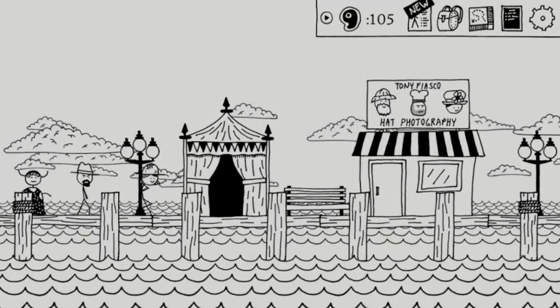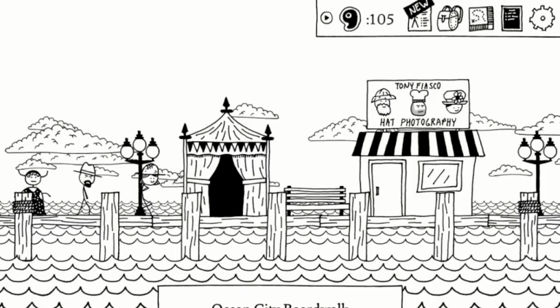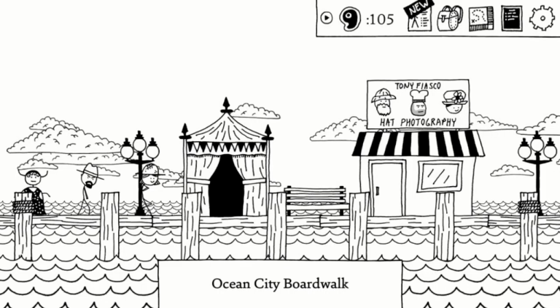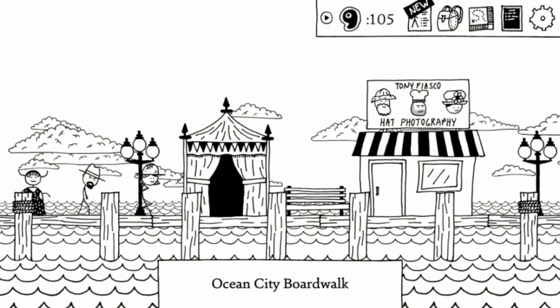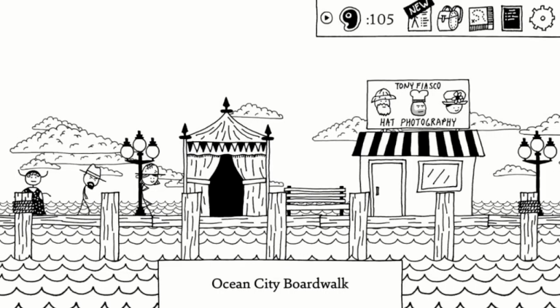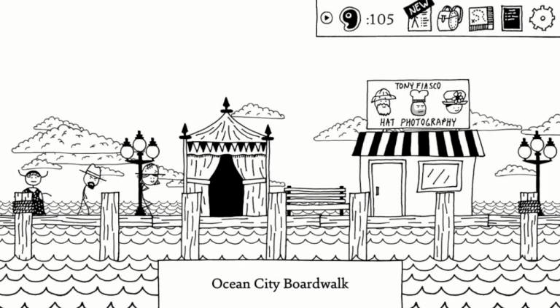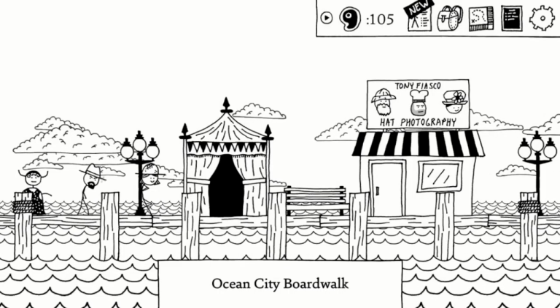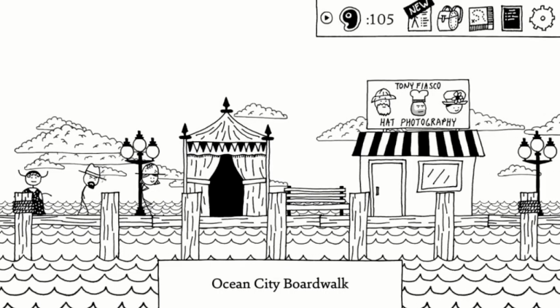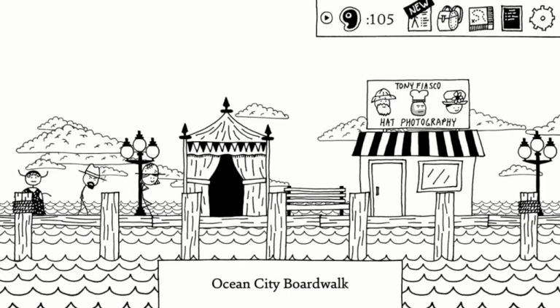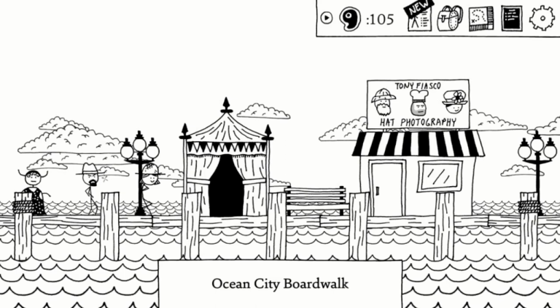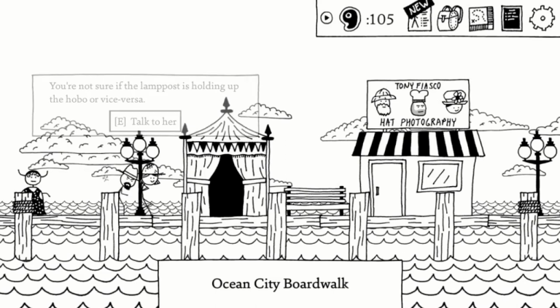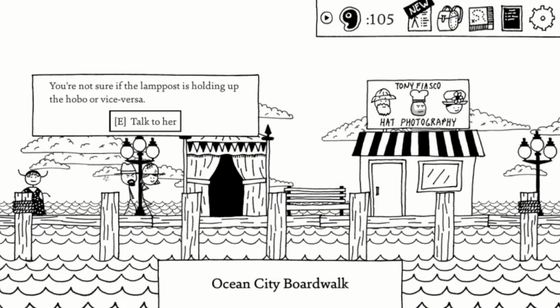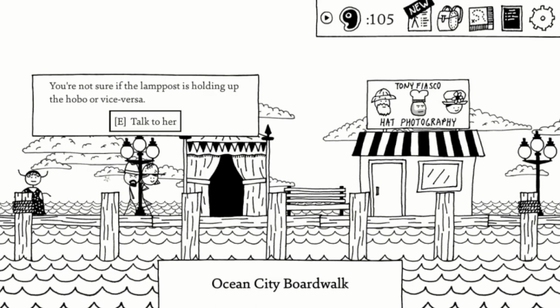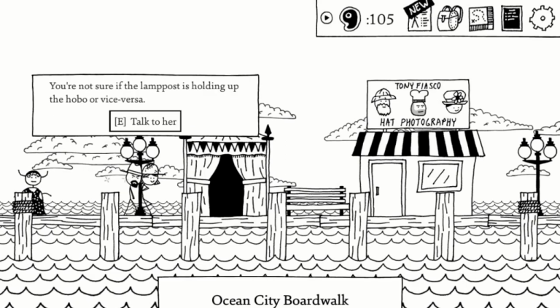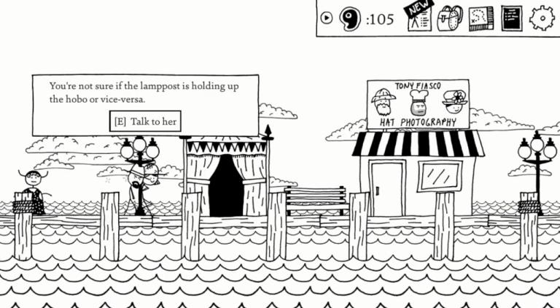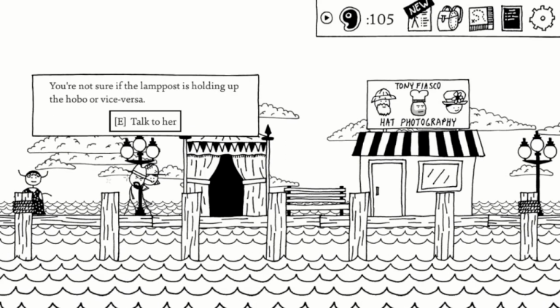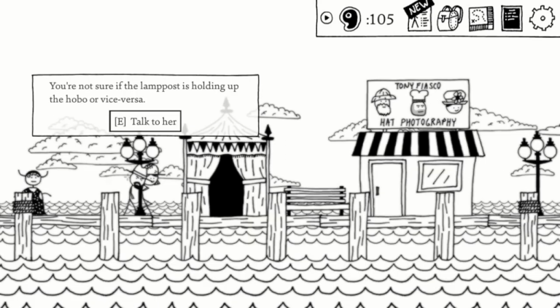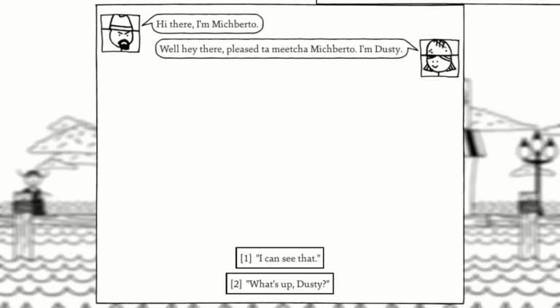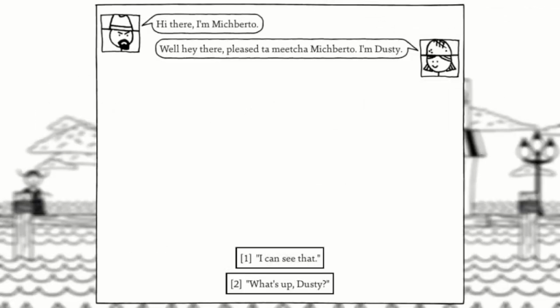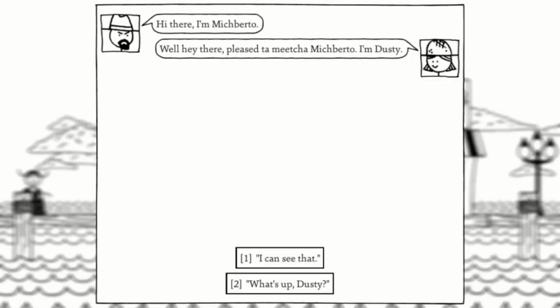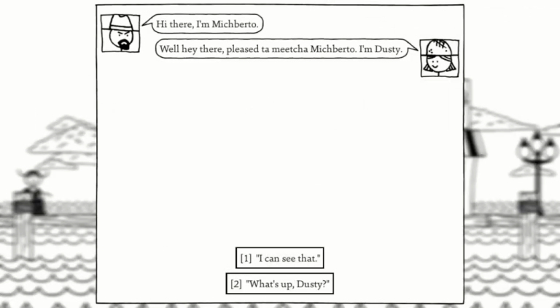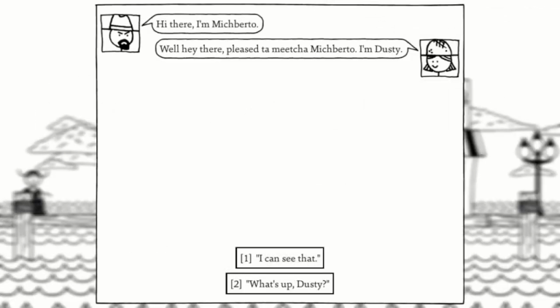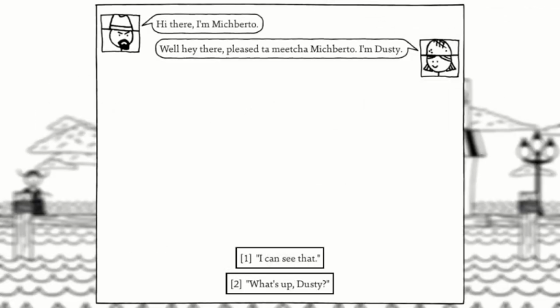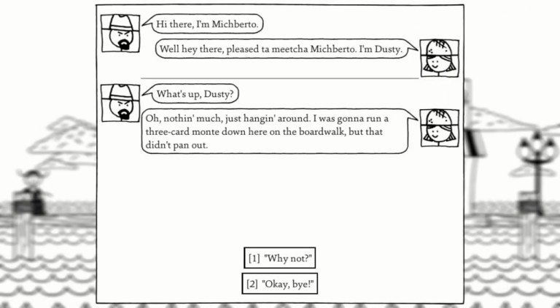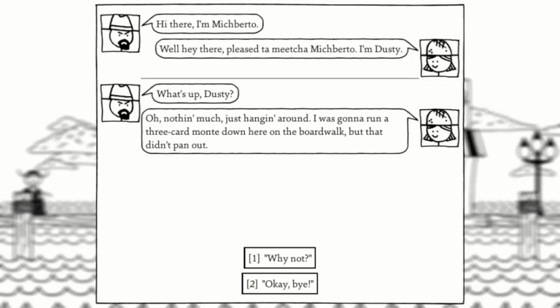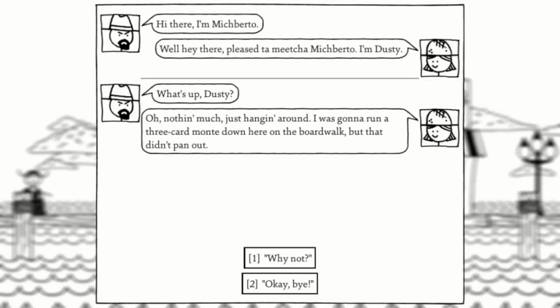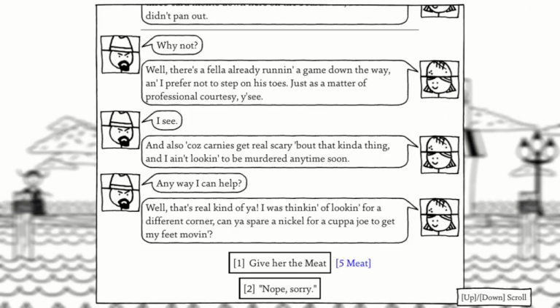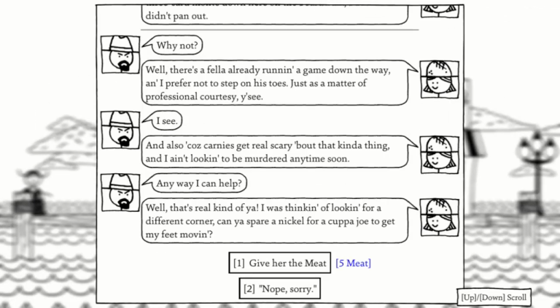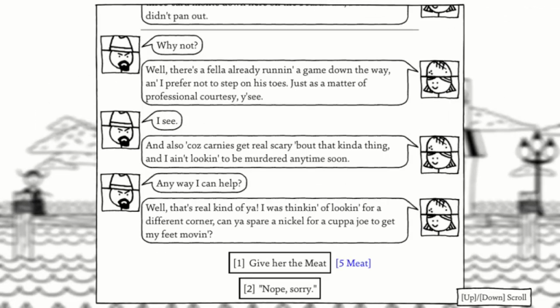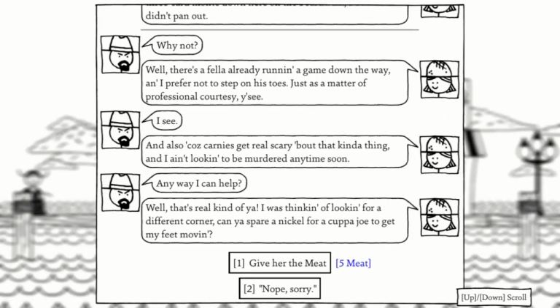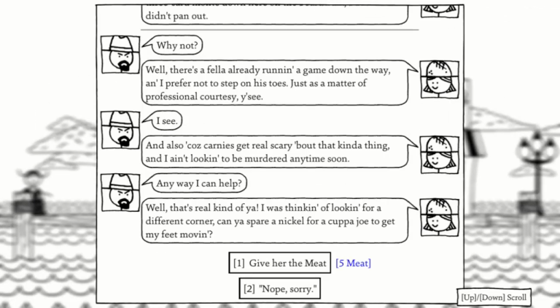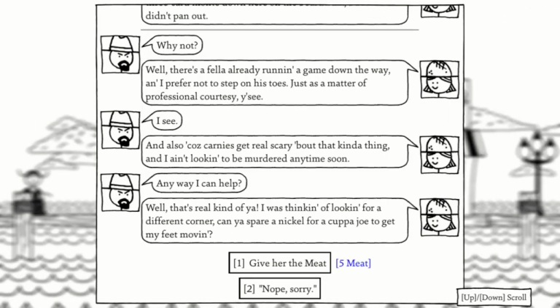After we wake up, you want to head towards the boardwalk and give the Hobo there 5 meat. It's kind of a running theme.